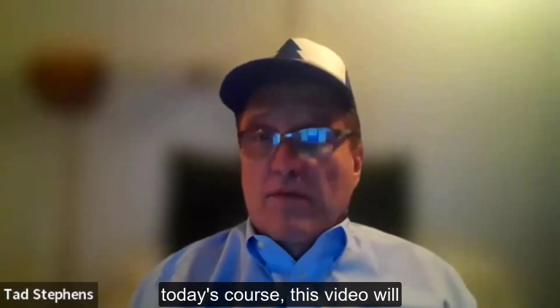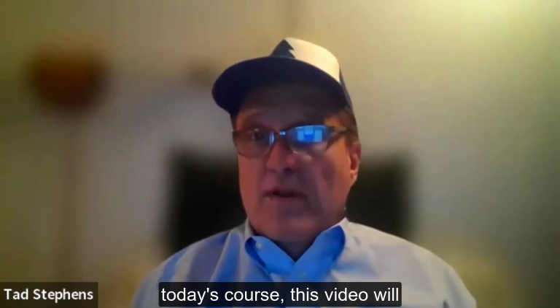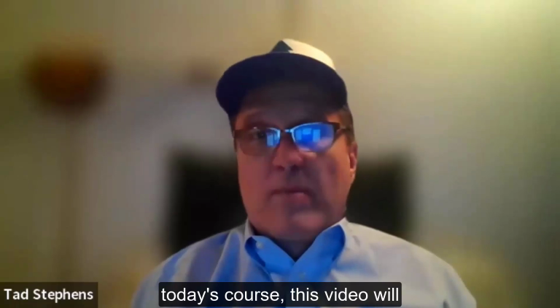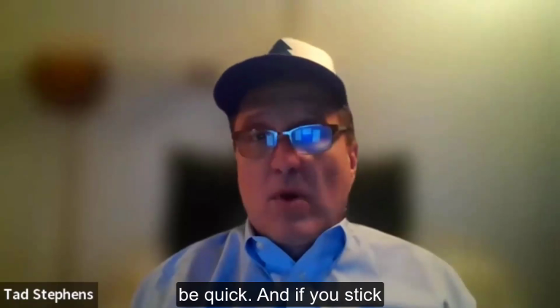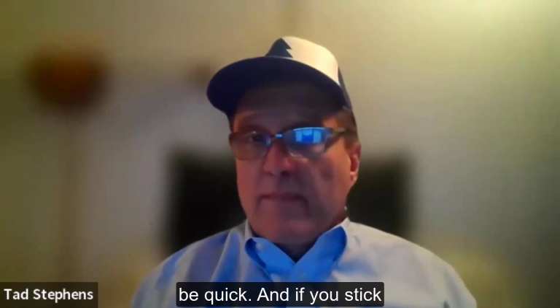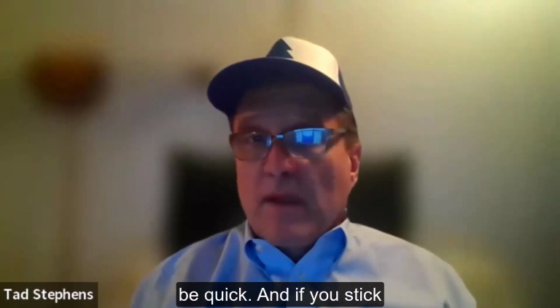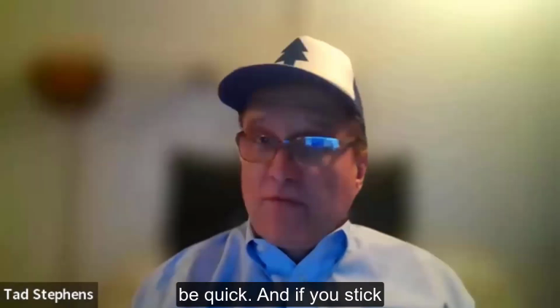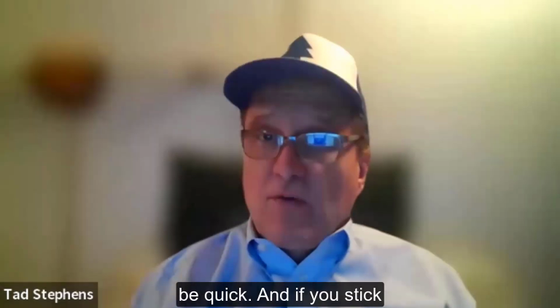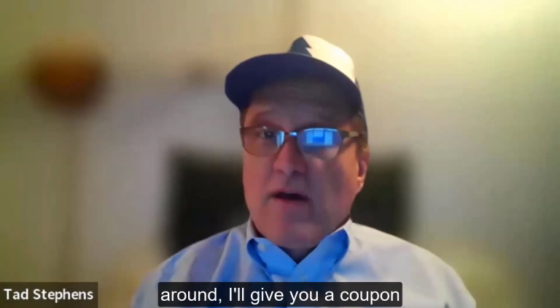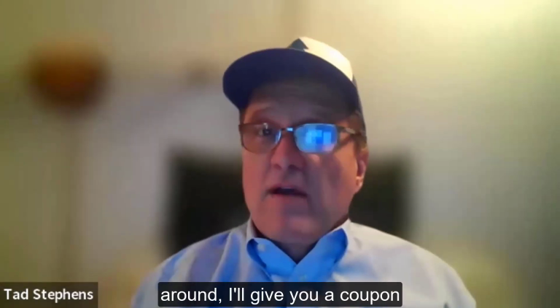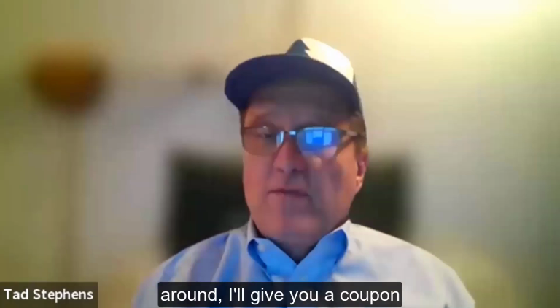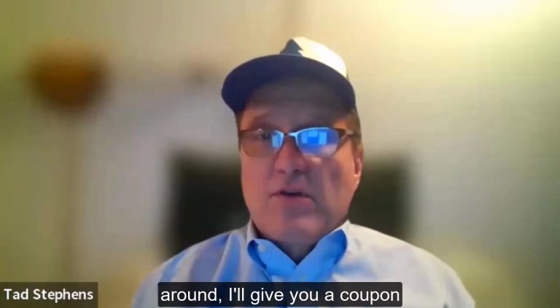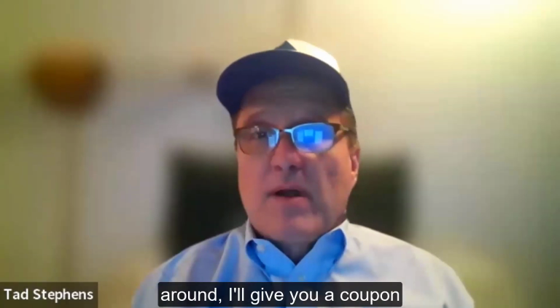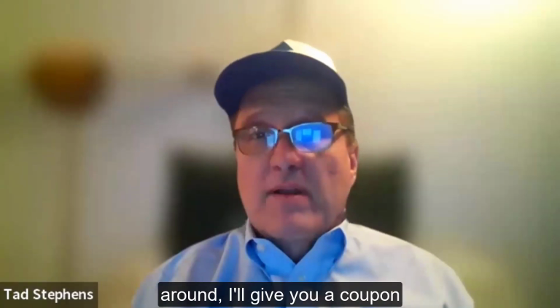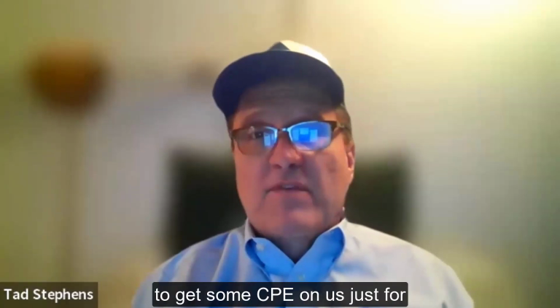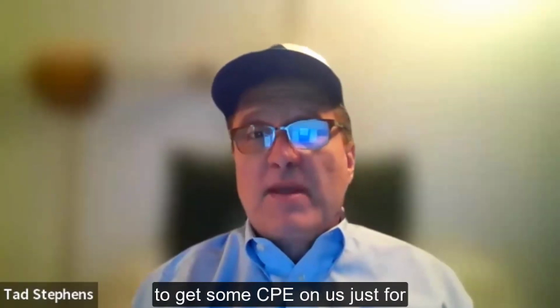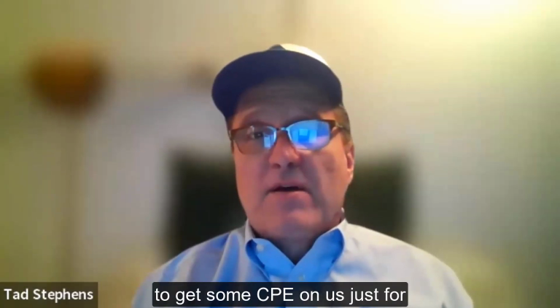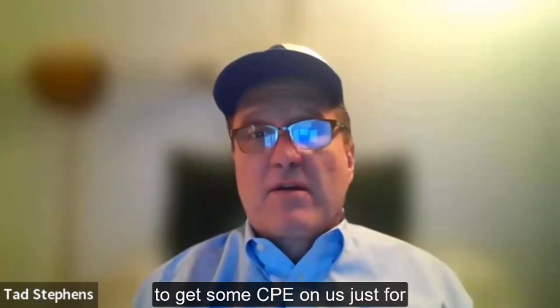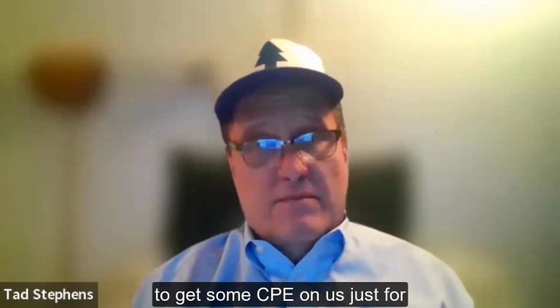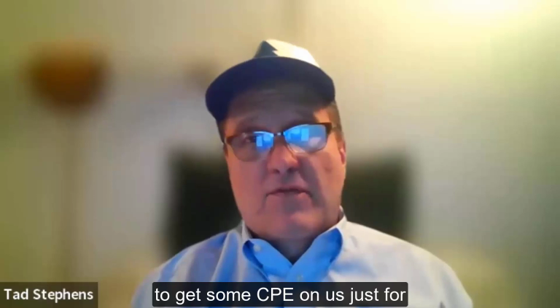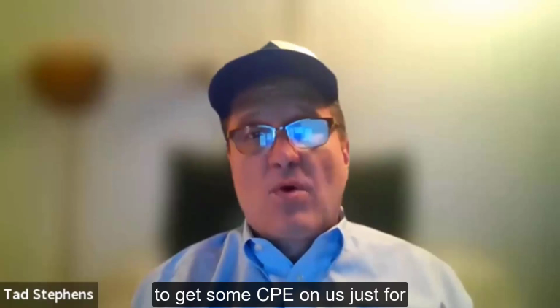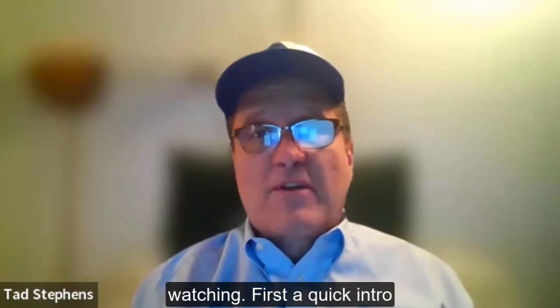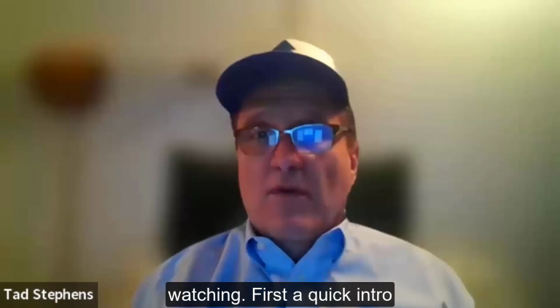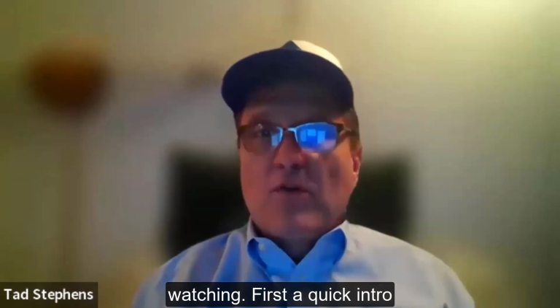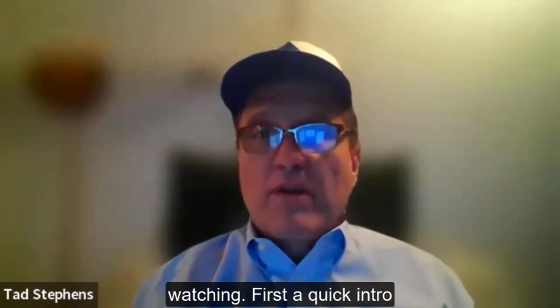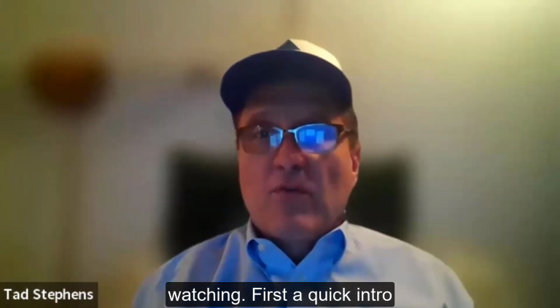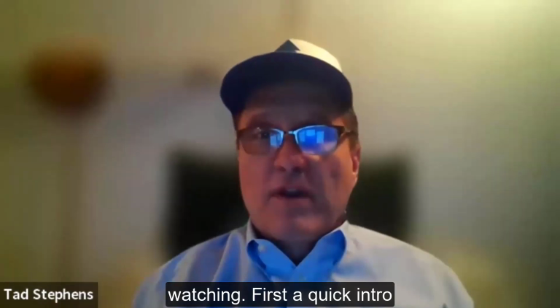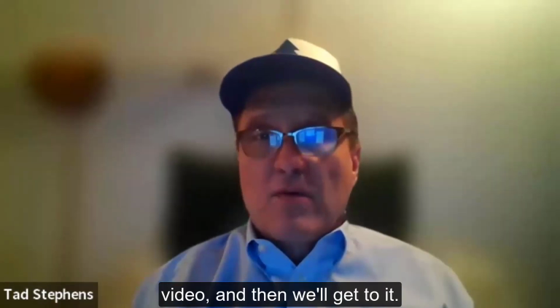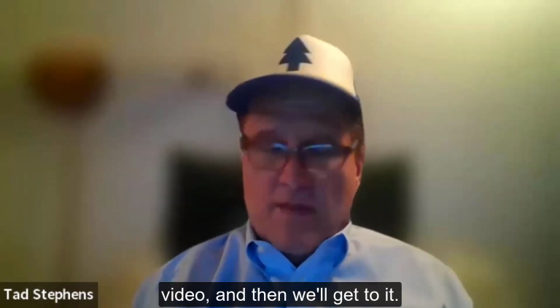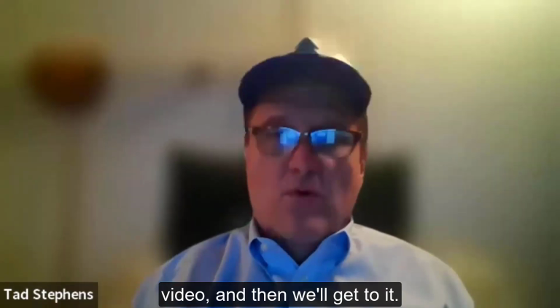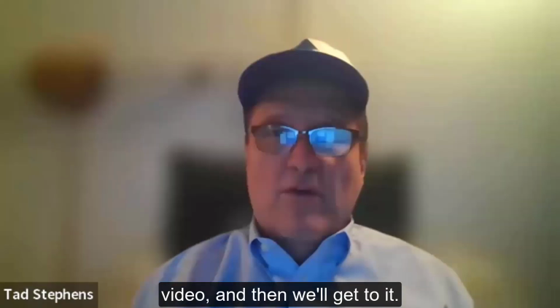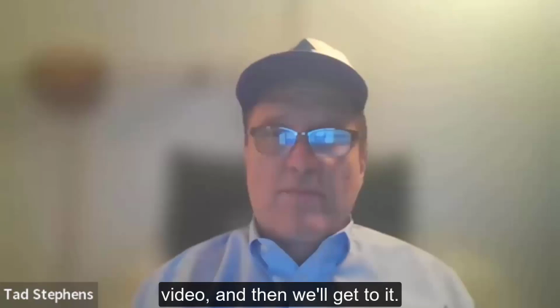This video will be quick, and if you stick around, I'll give you a coupon to get some CPE on us, just for watching. First, a quick intro video, and then we'll get to it.